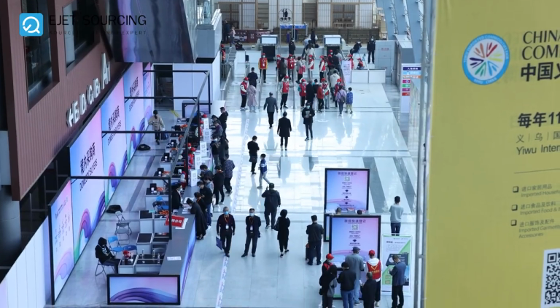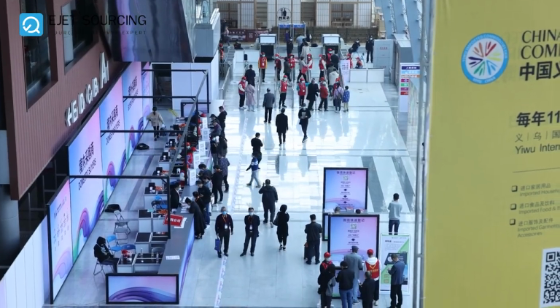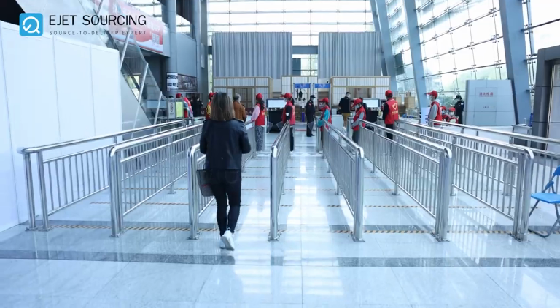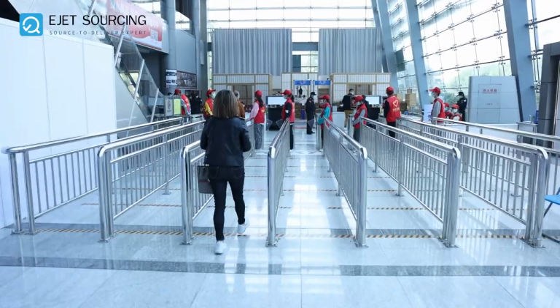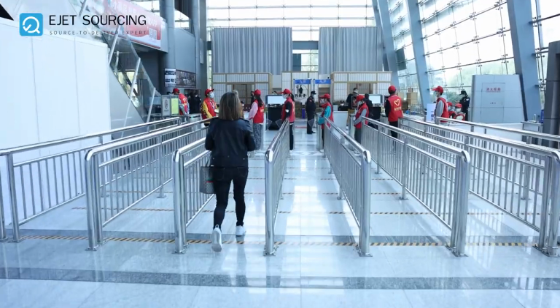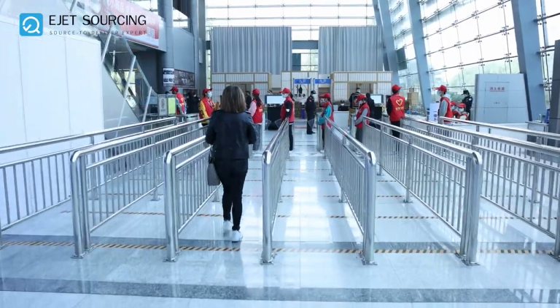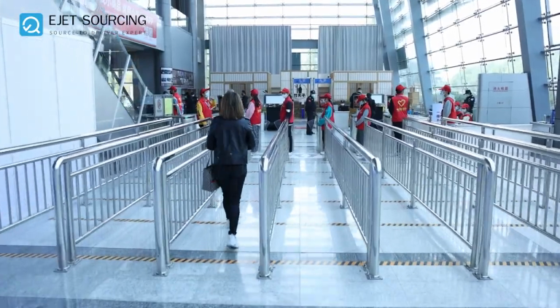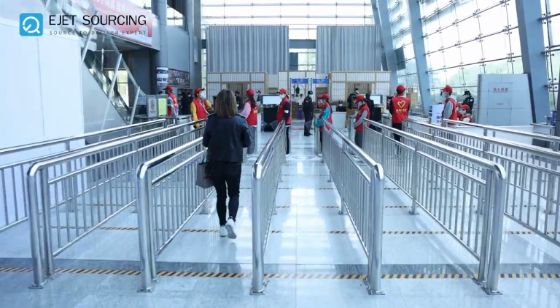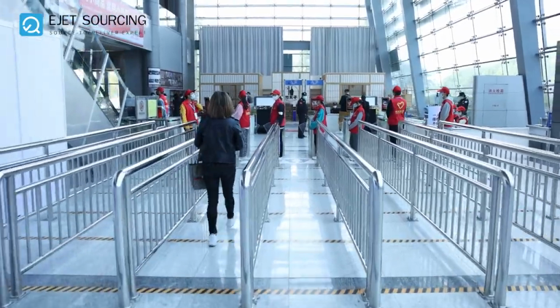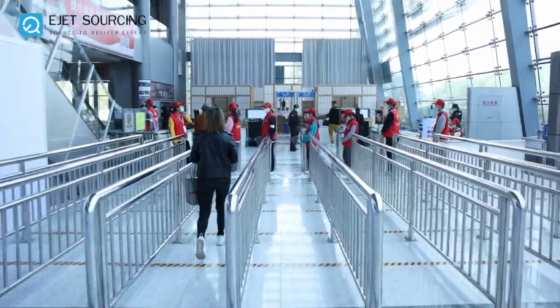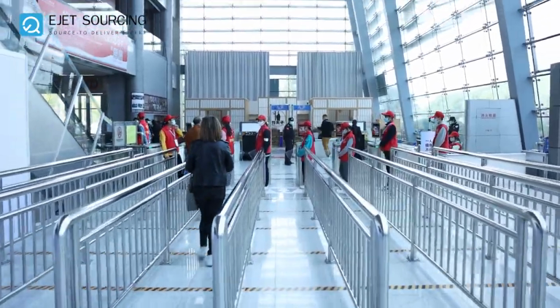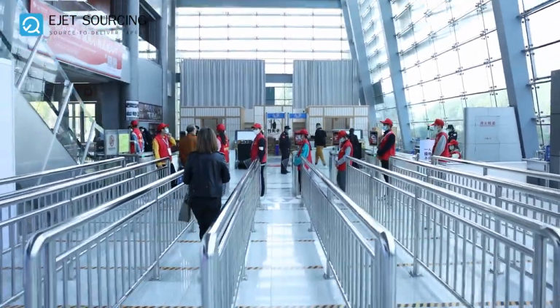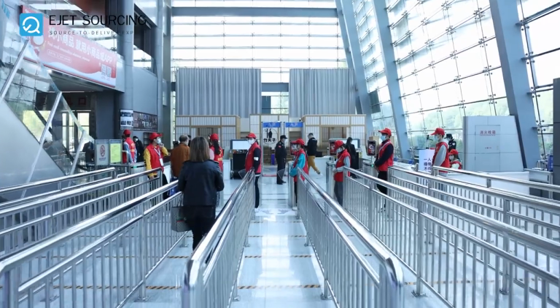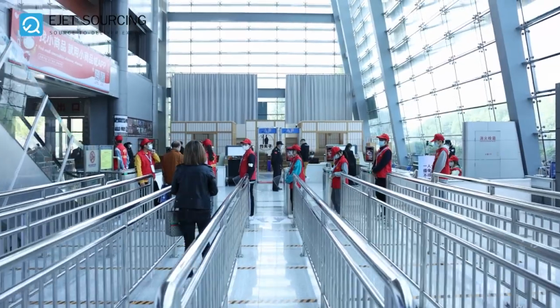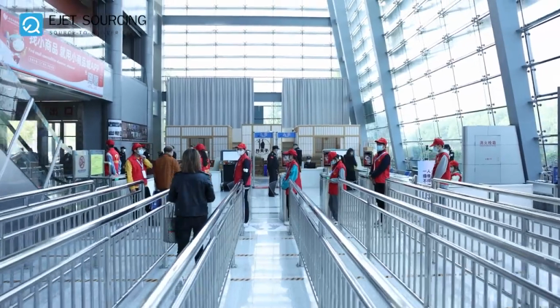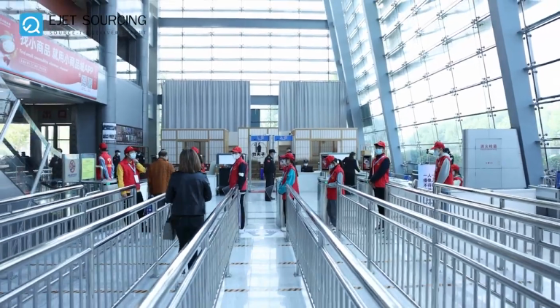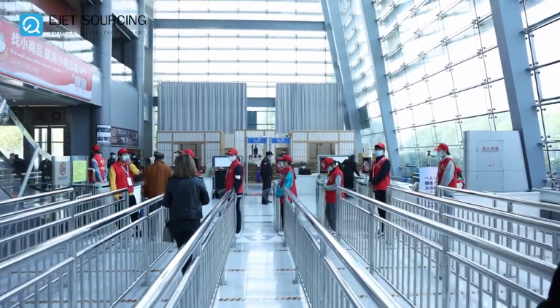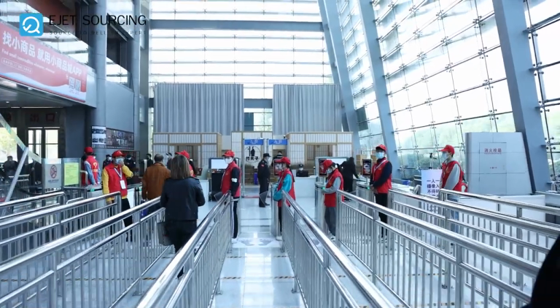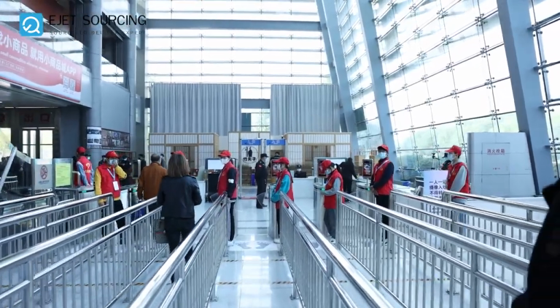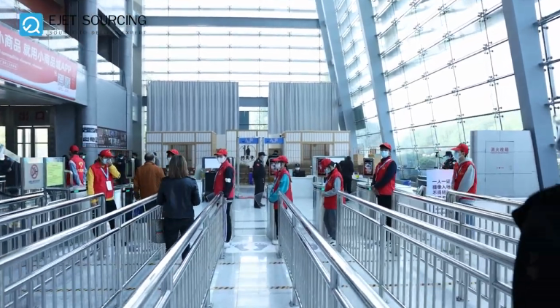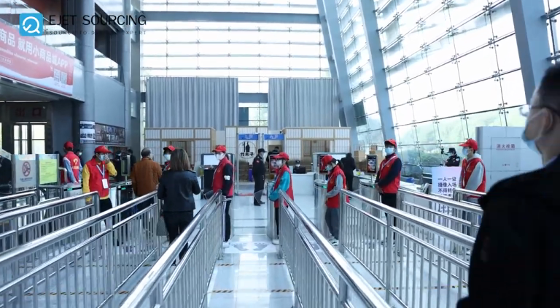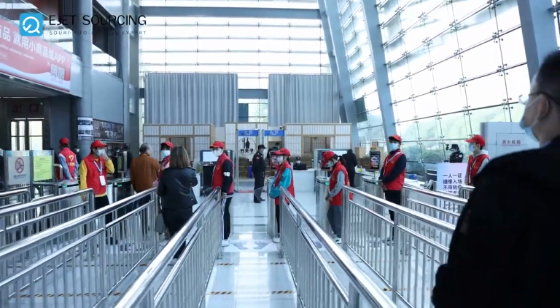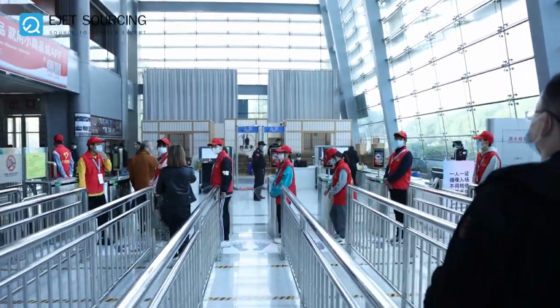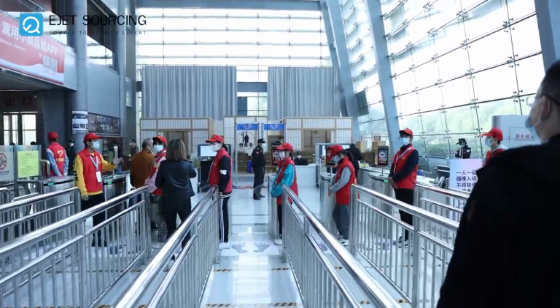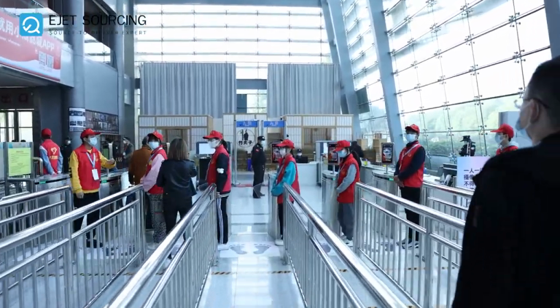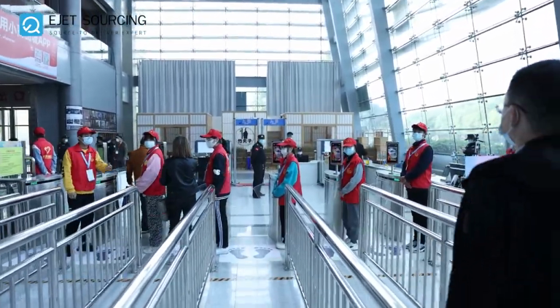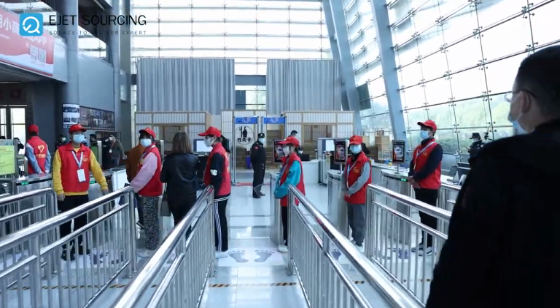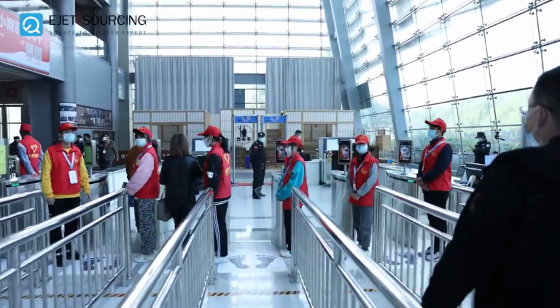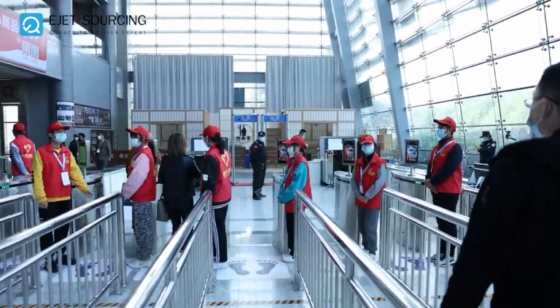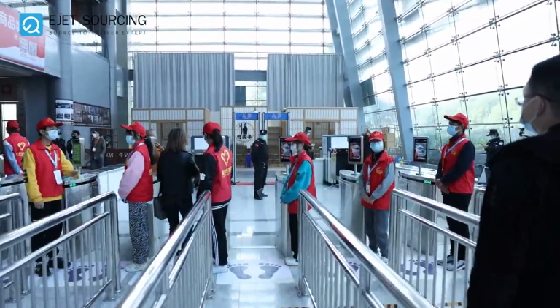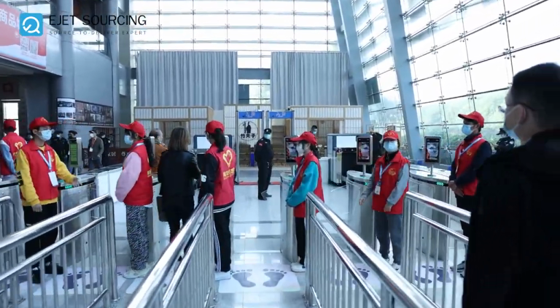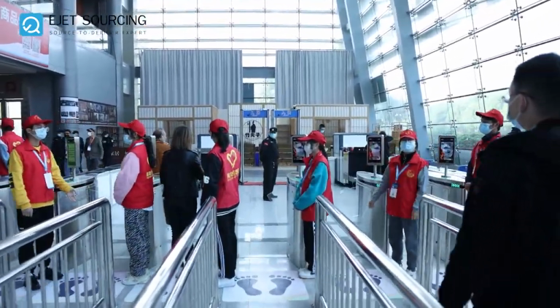This is the final check before you enter the fair. The attendees need to scan their QR code to enter.